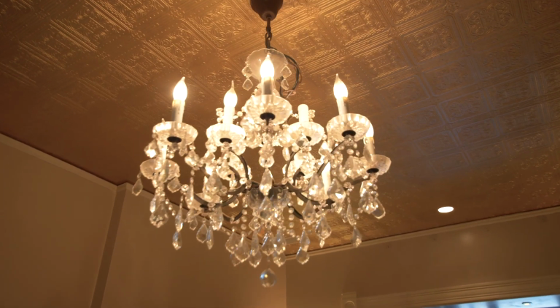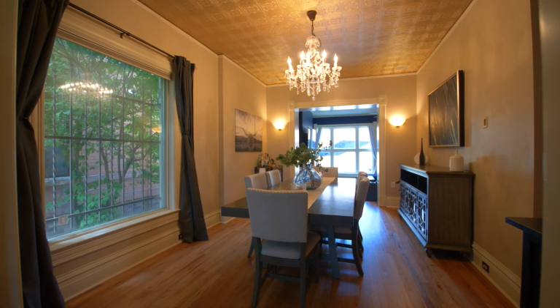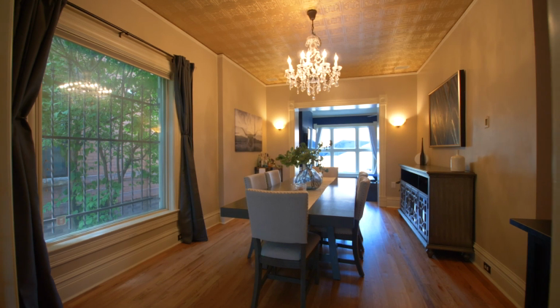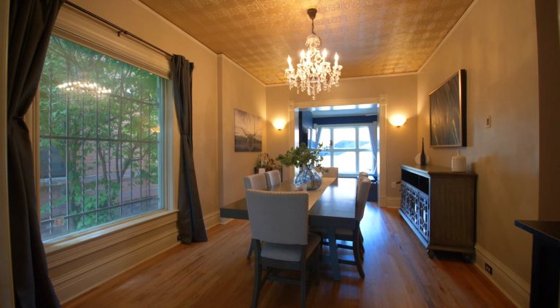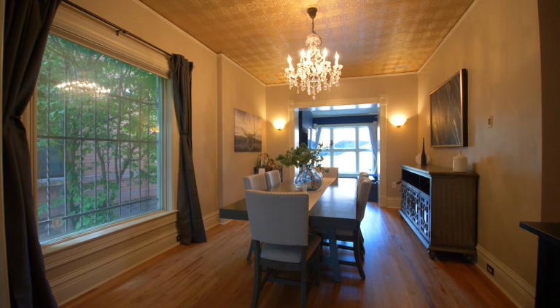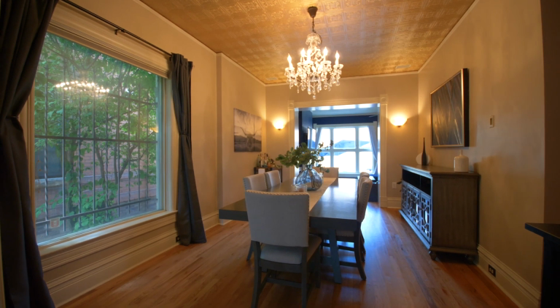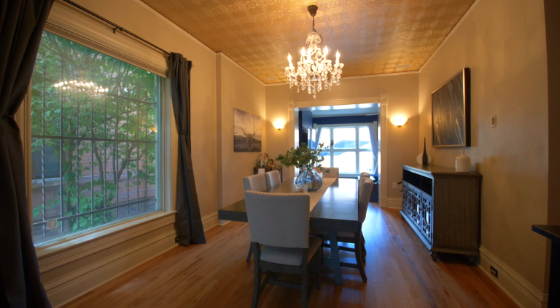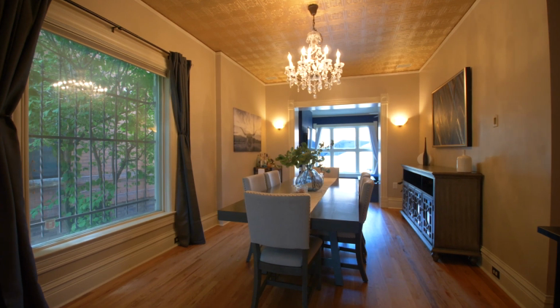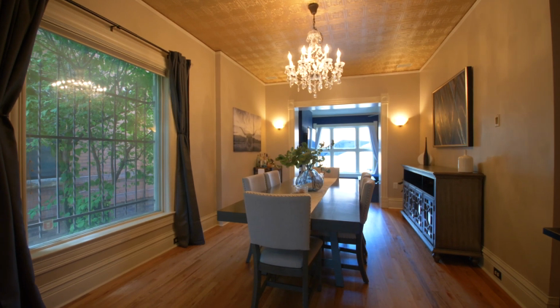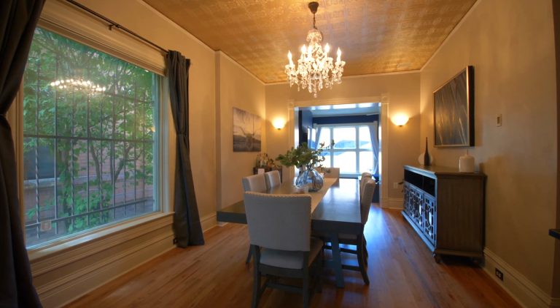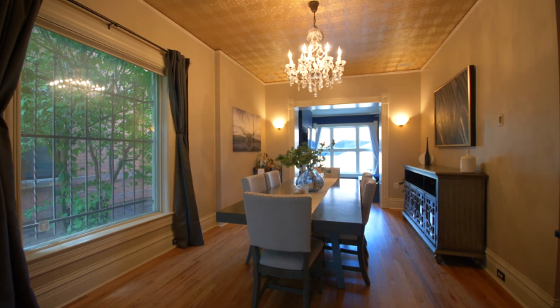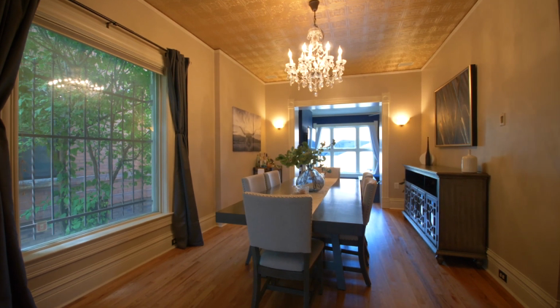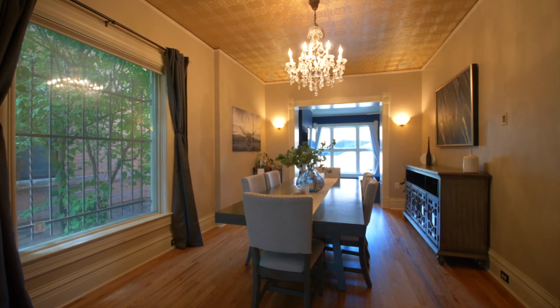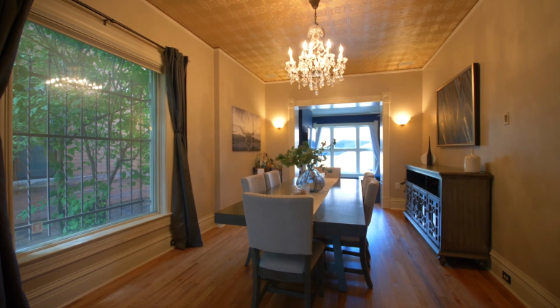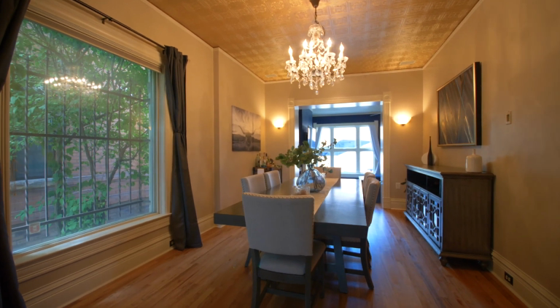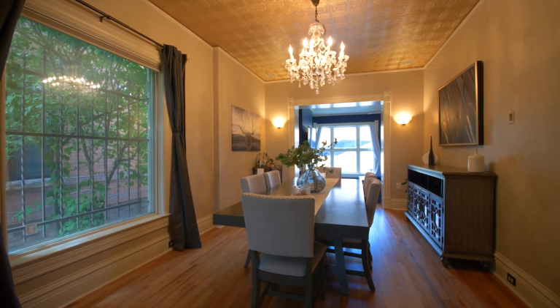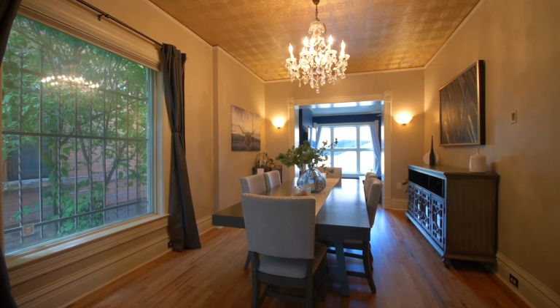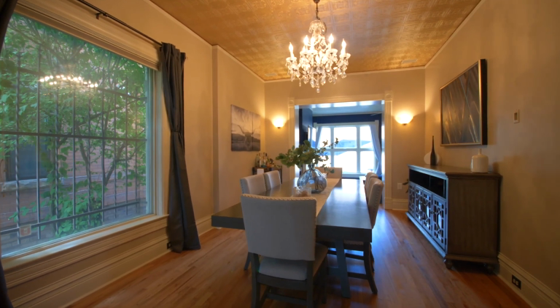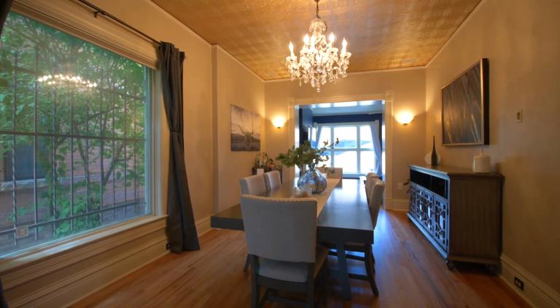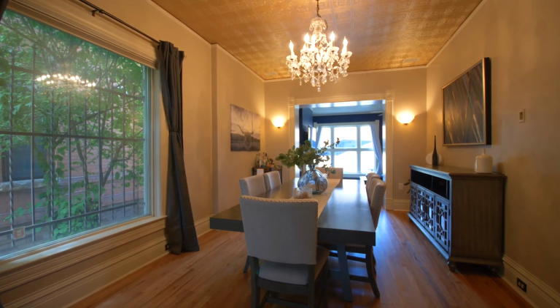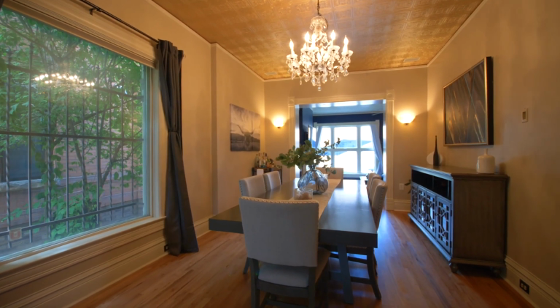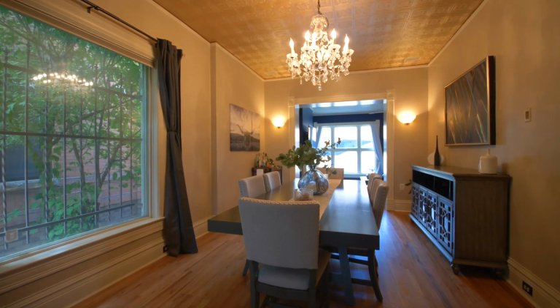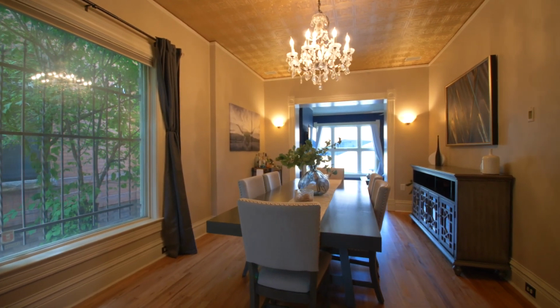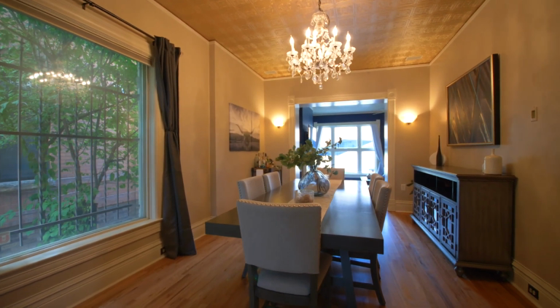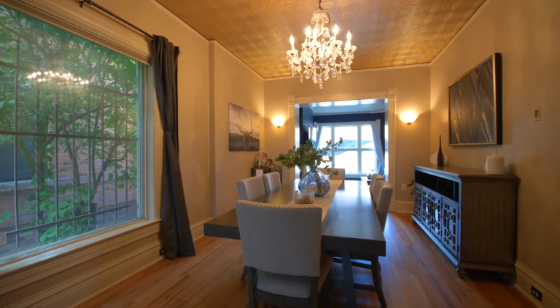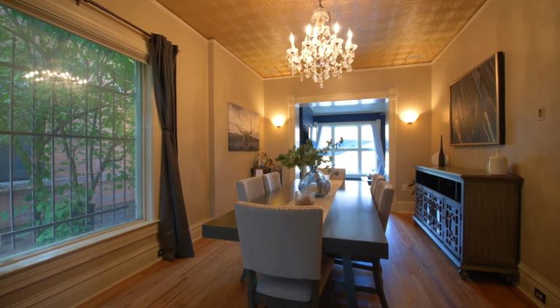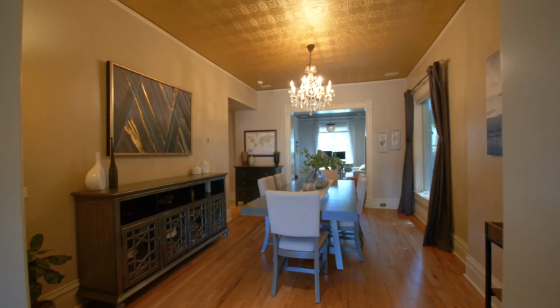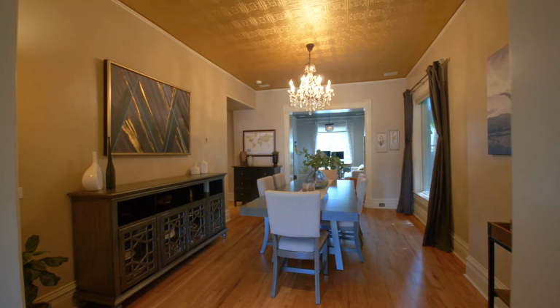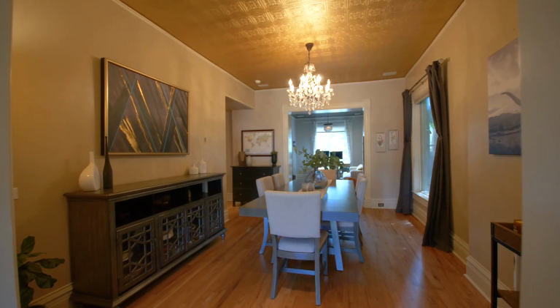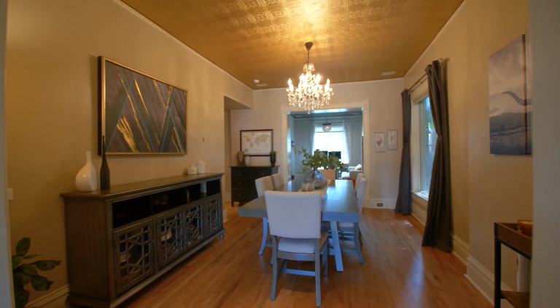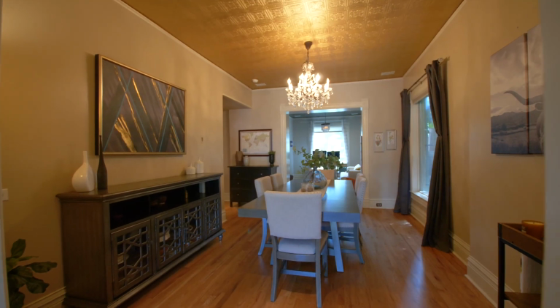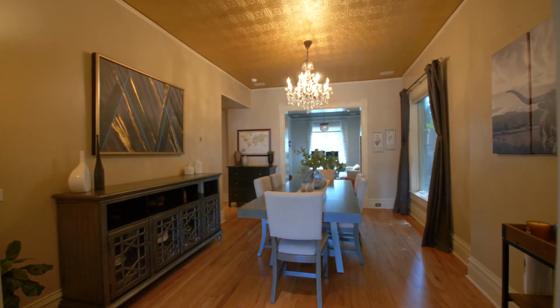Walking through the dining room you'll notice tons of natural light, tall ceilings, and plenty of space for entertaining.